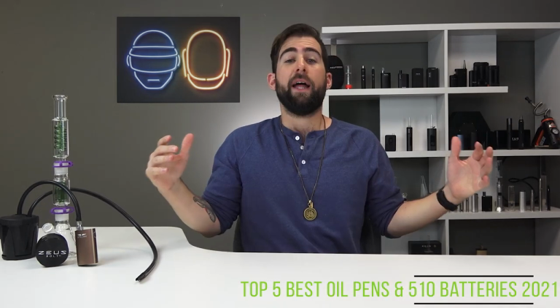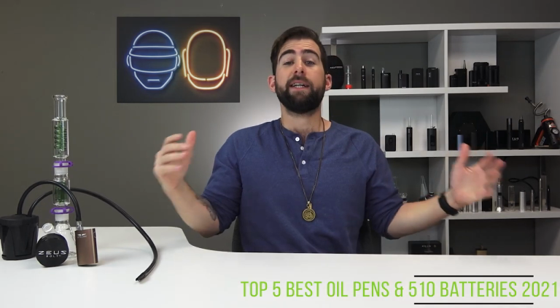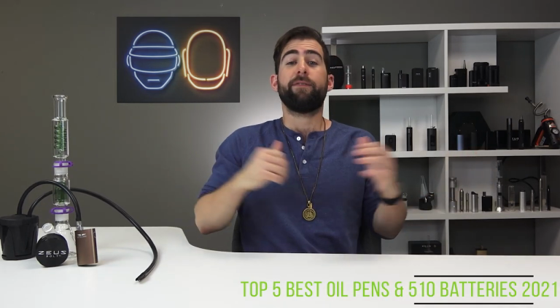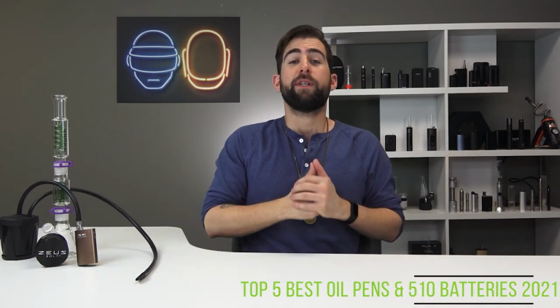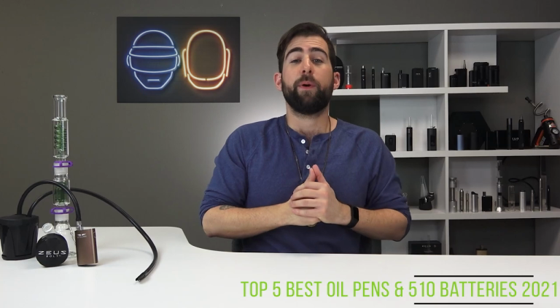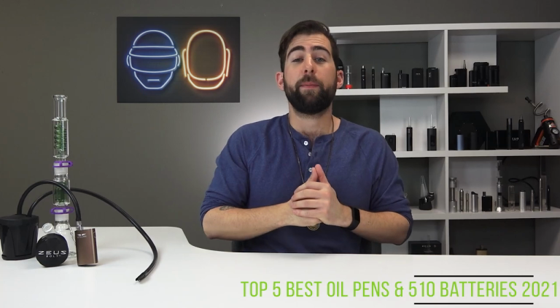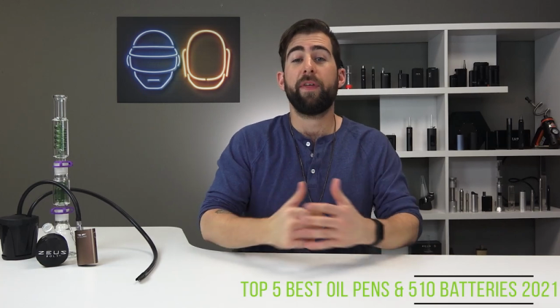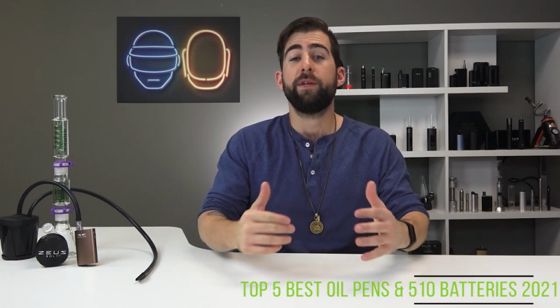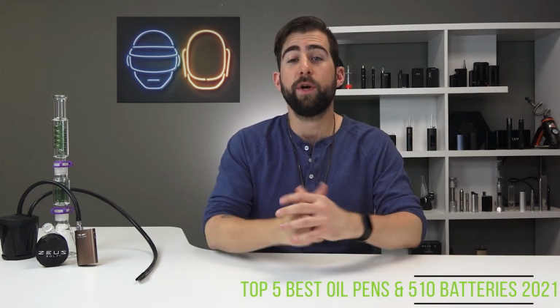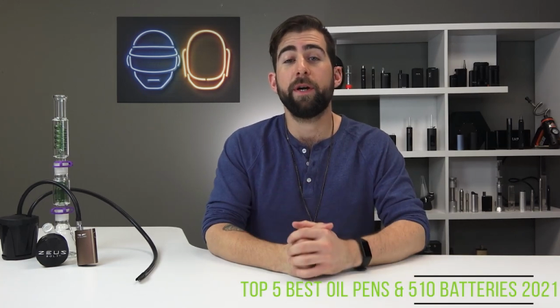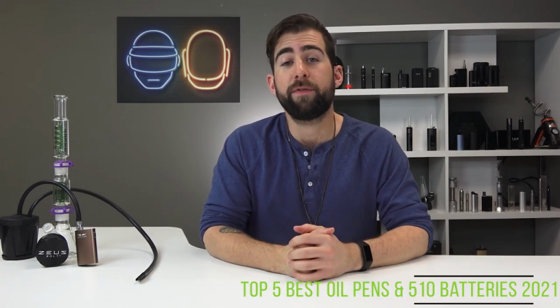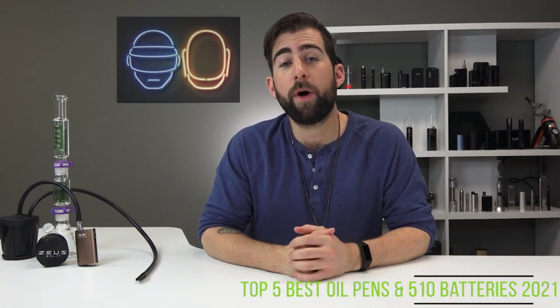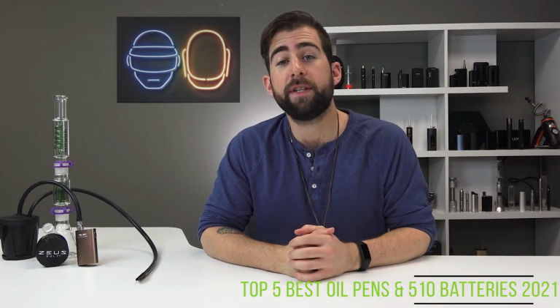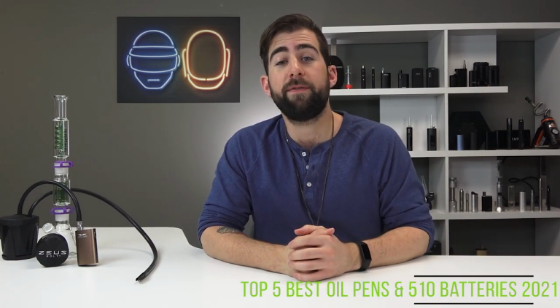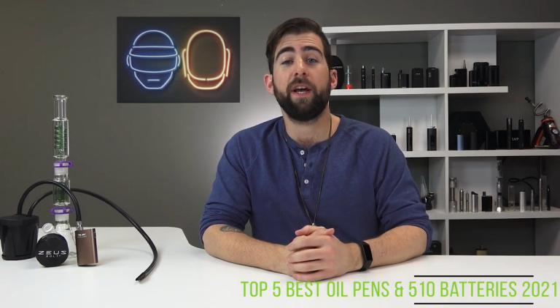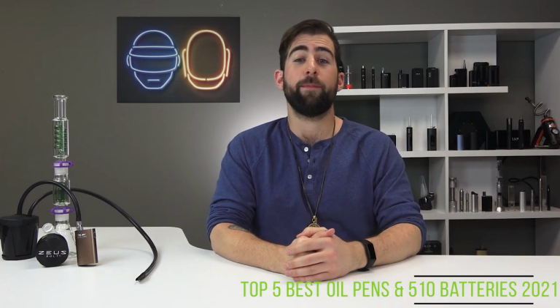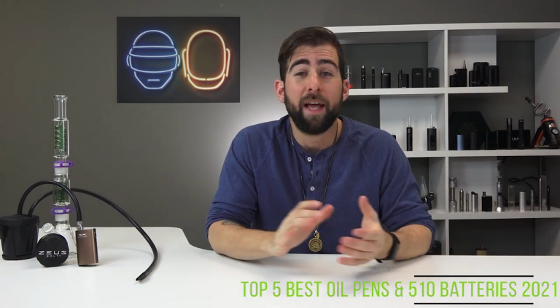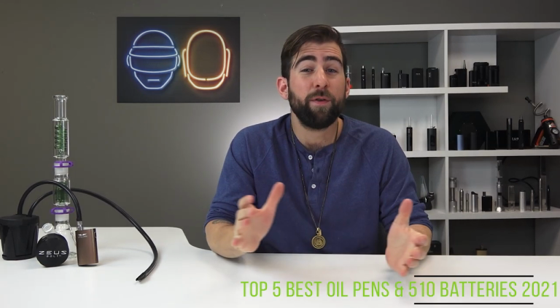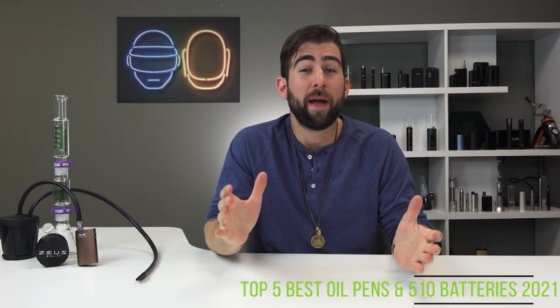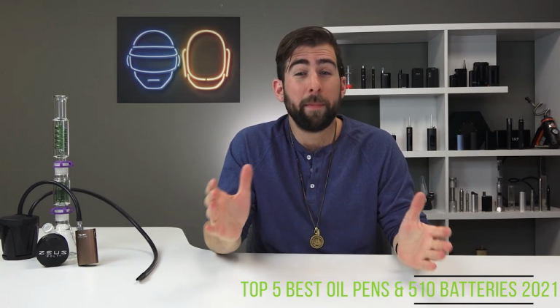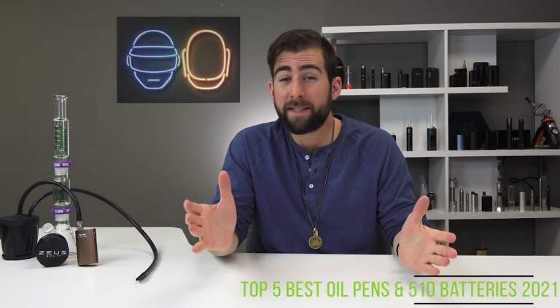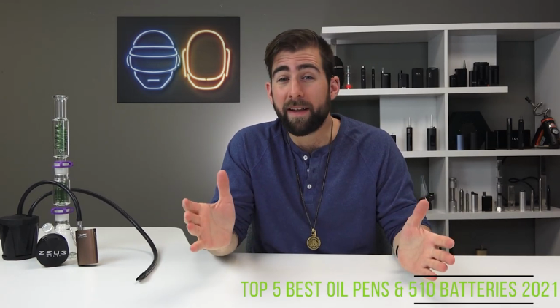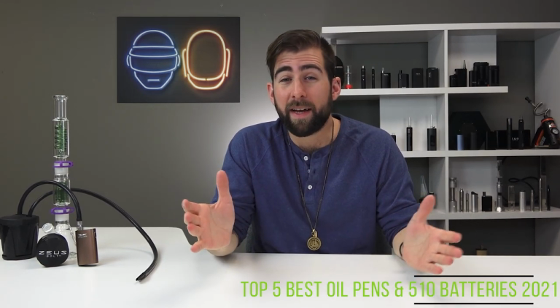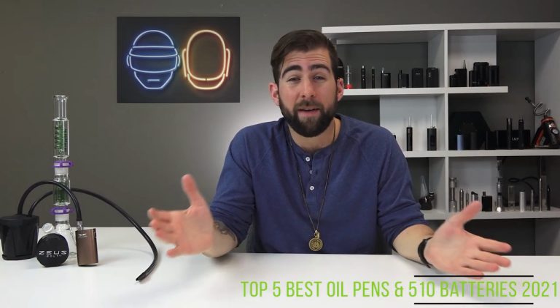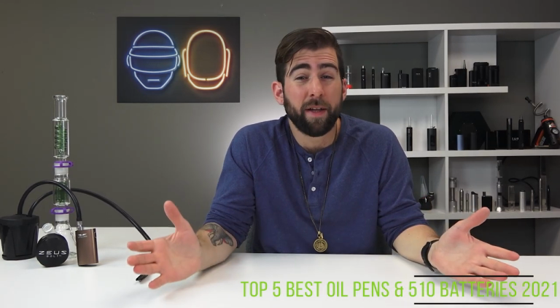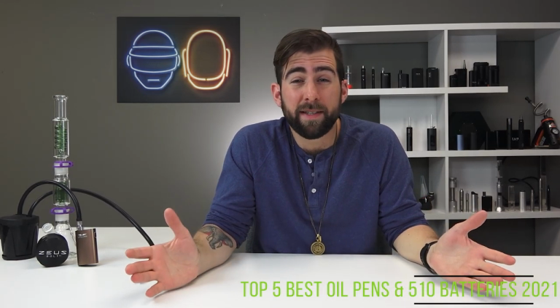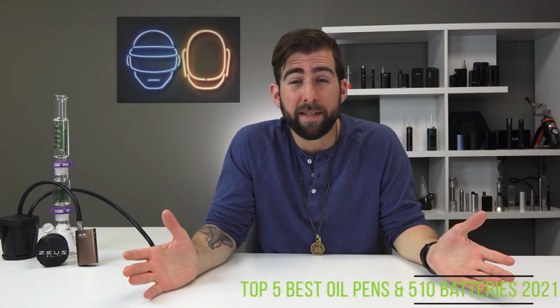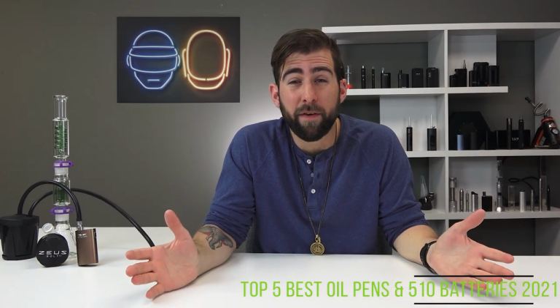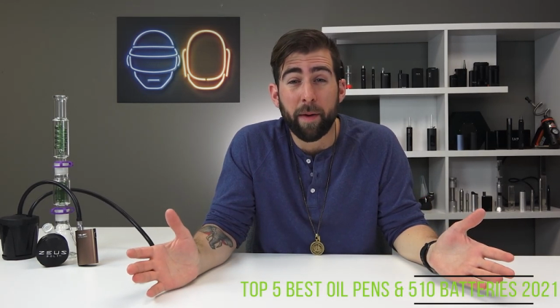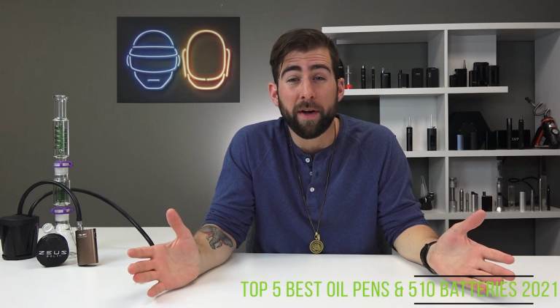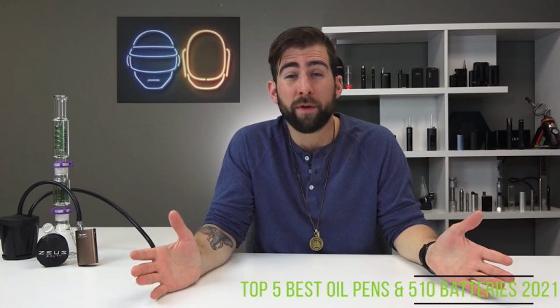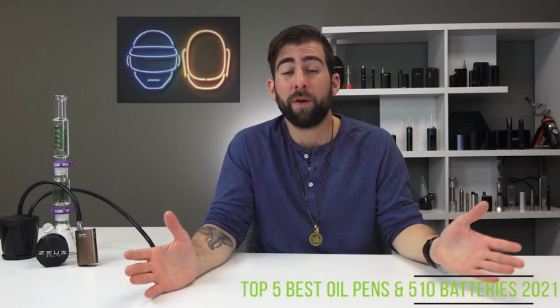And that's it for this one, people. Thank you so much for watching this video. If you think I missed anything or if you'd like to see a different vaporizer review, throw it down in the comments and I will see if we can work it into the schedule.